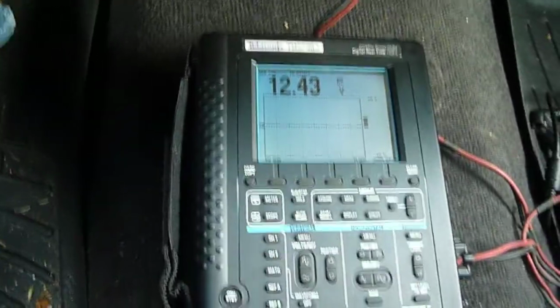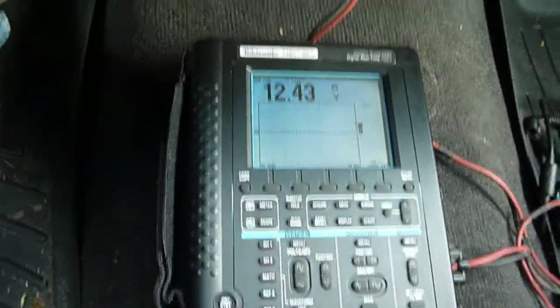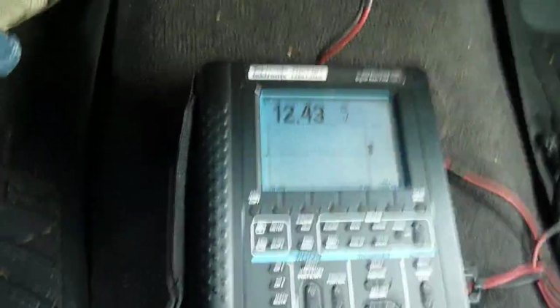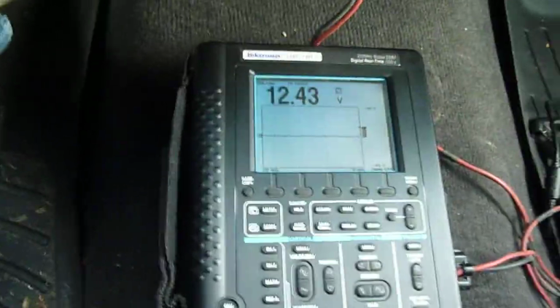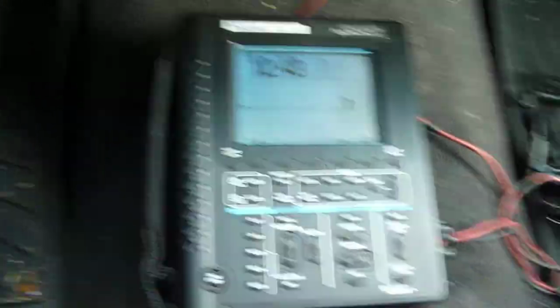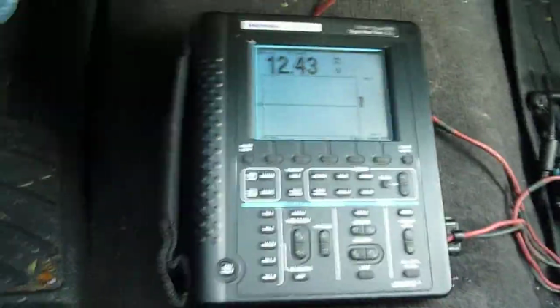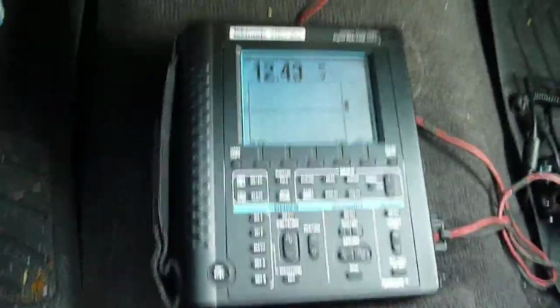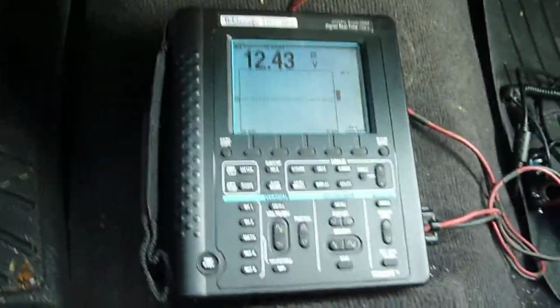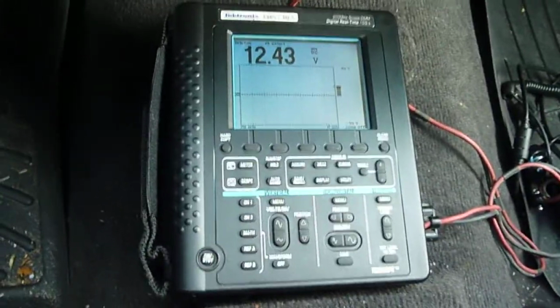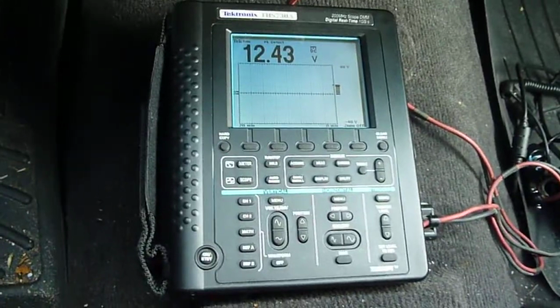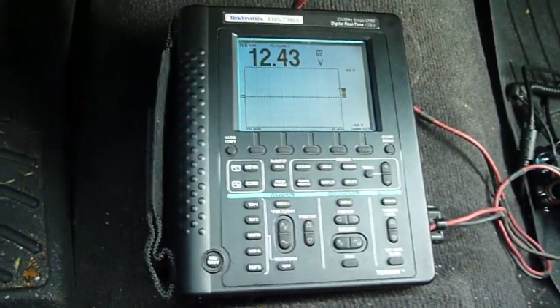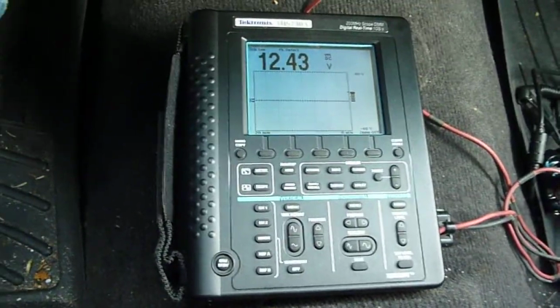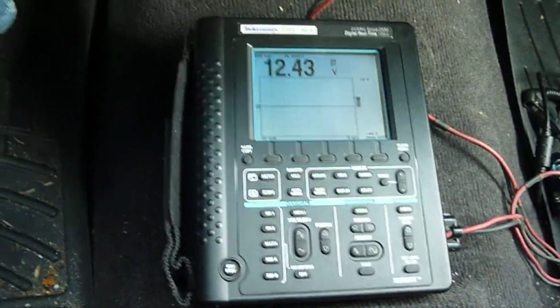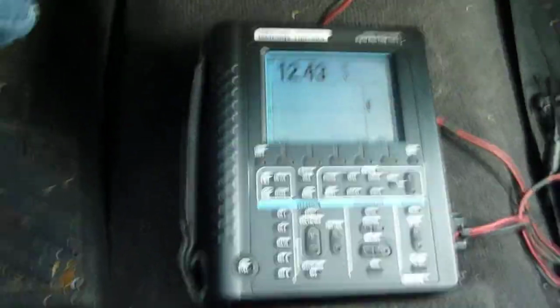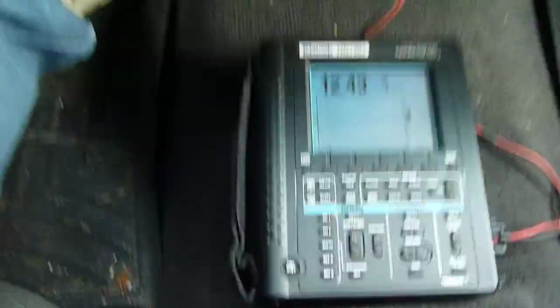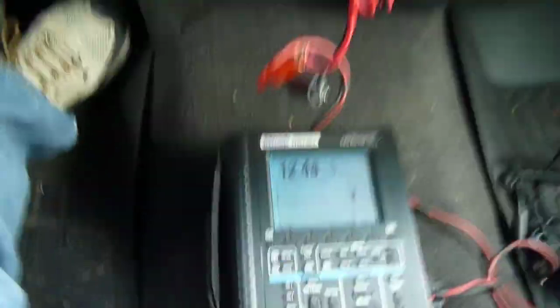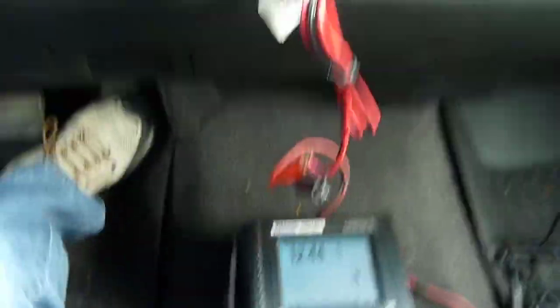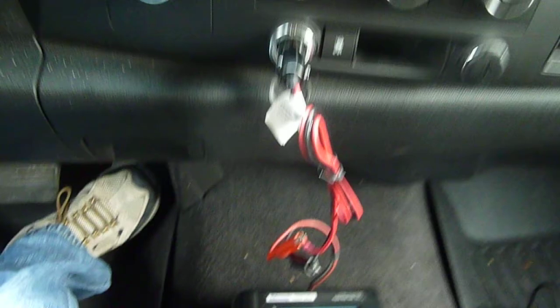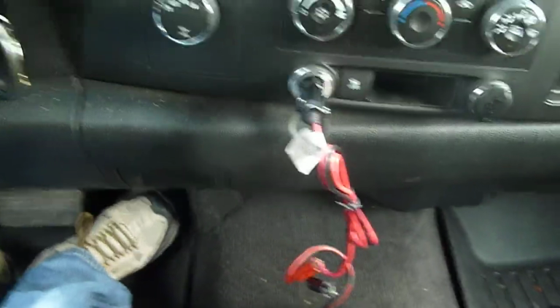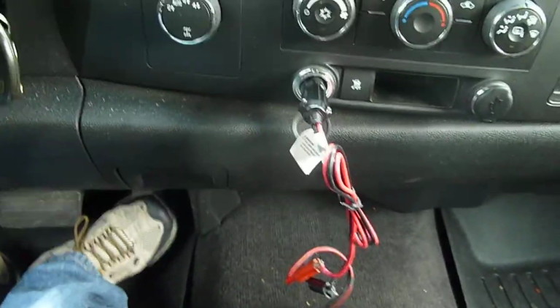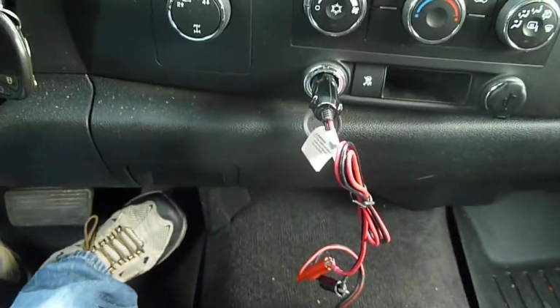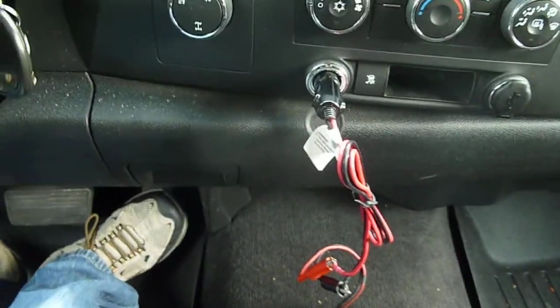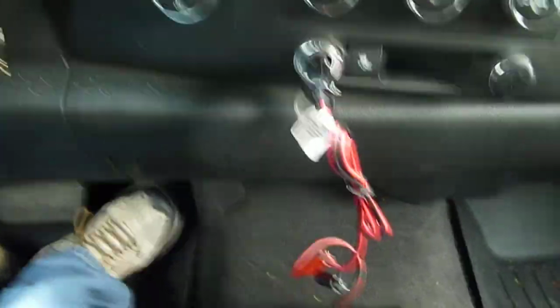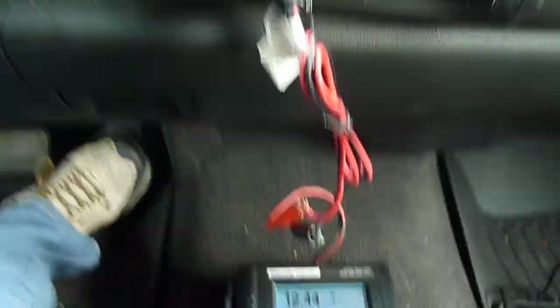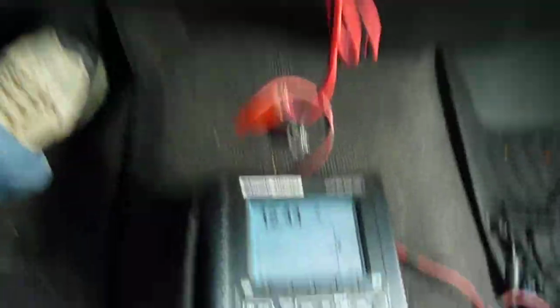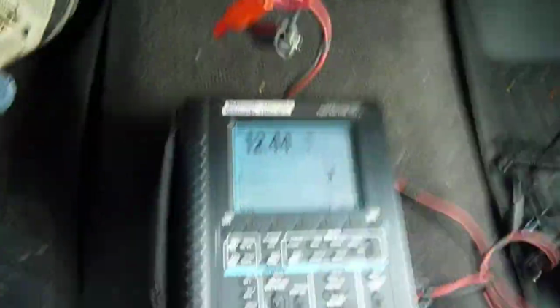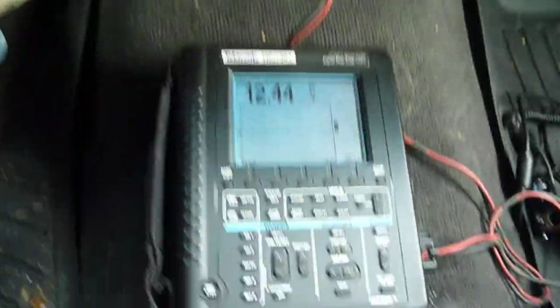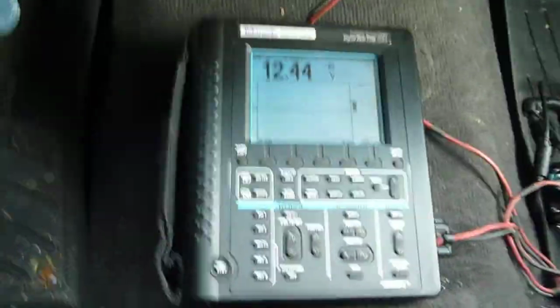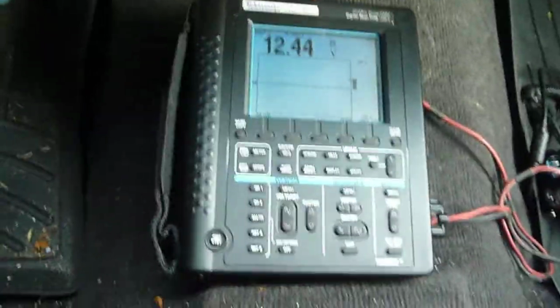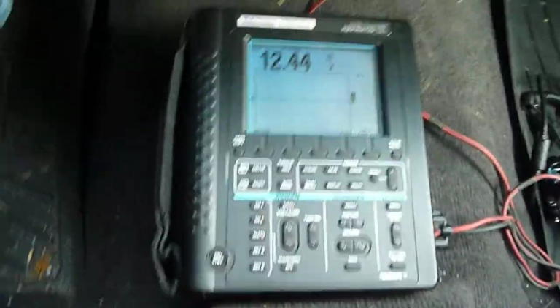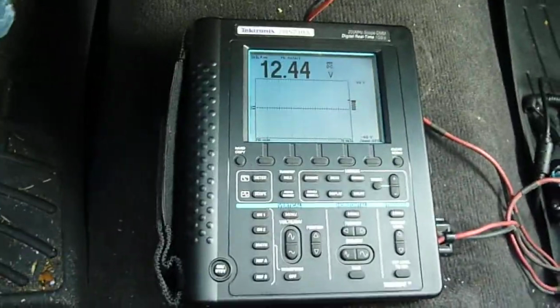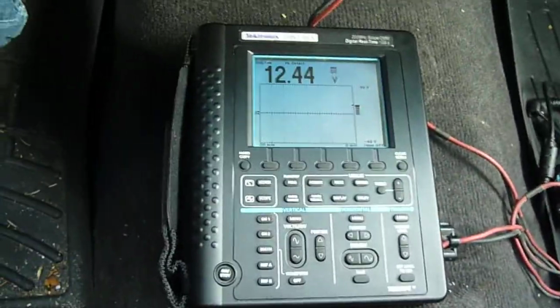We're at 12.43 volts before we start the truck this morning. Let's see what happens.